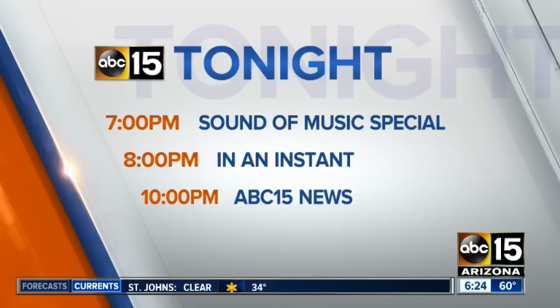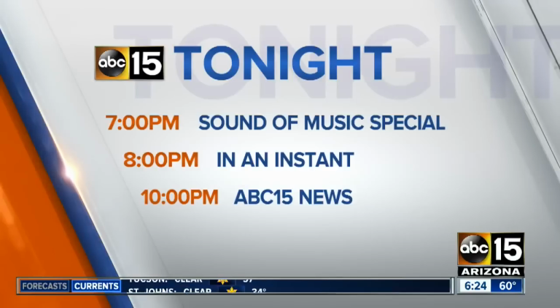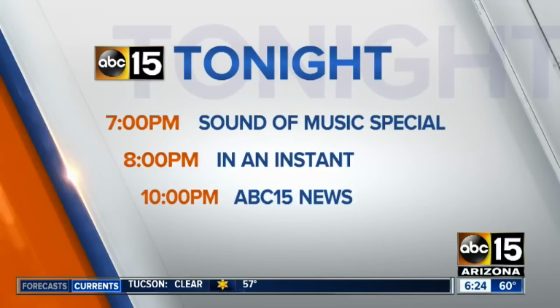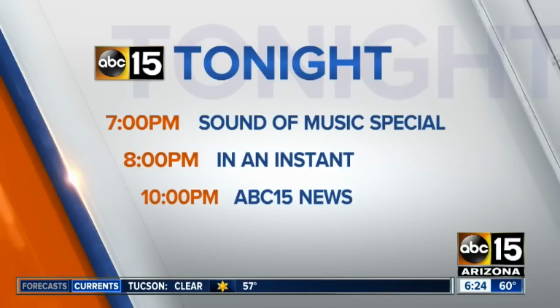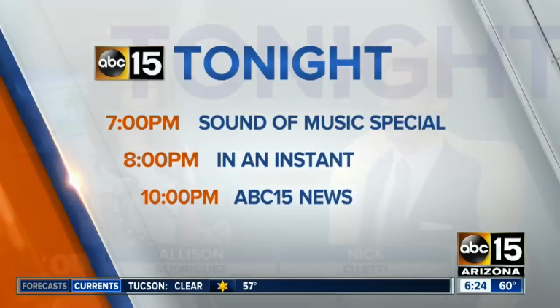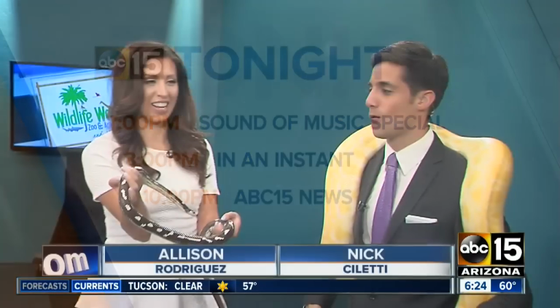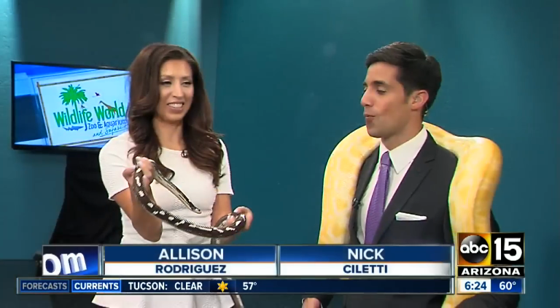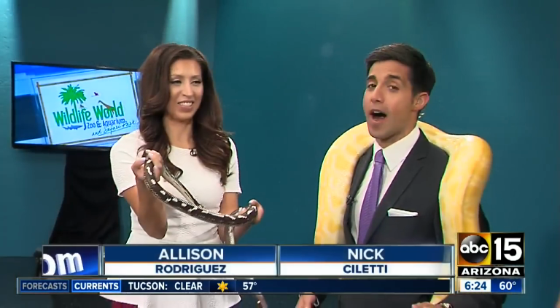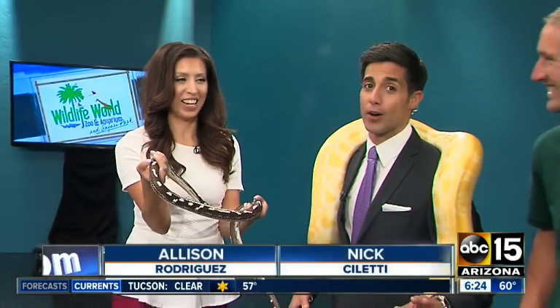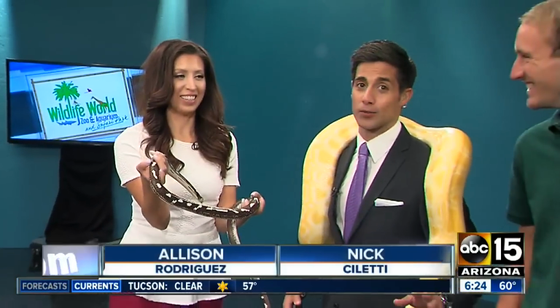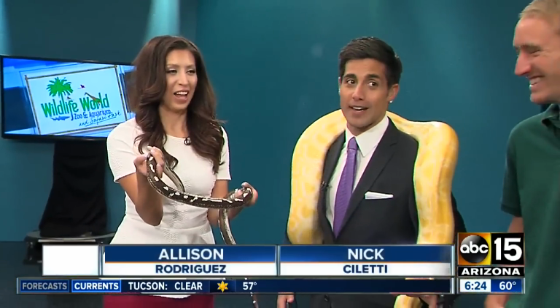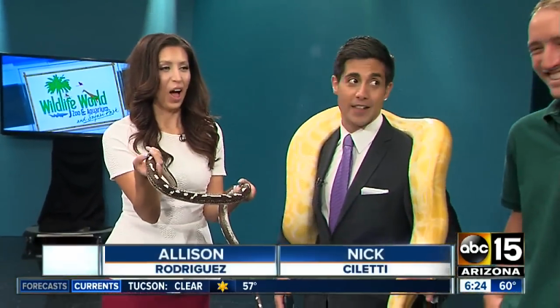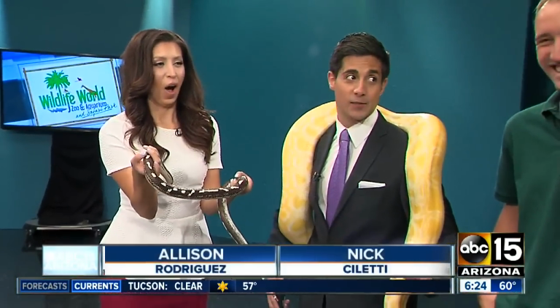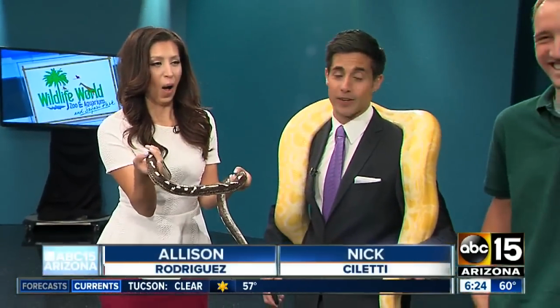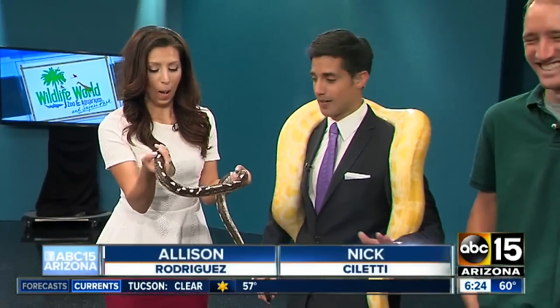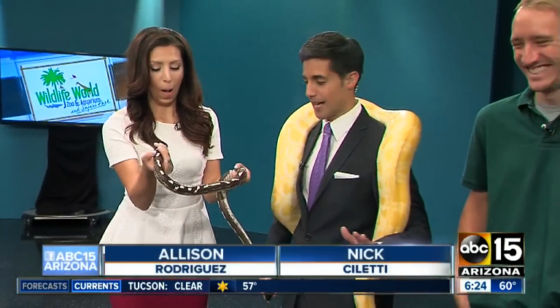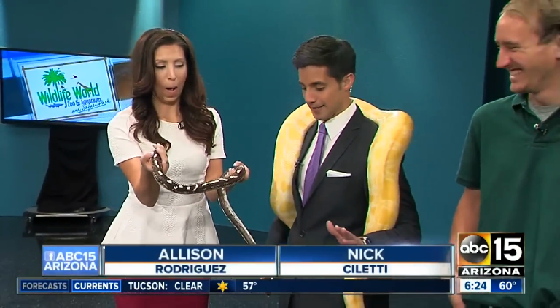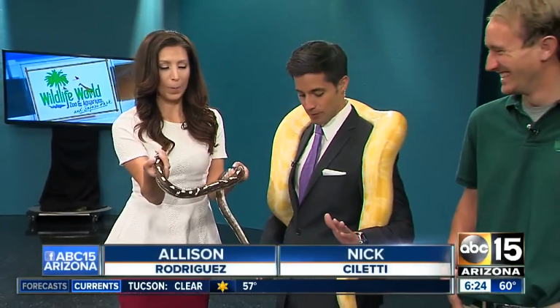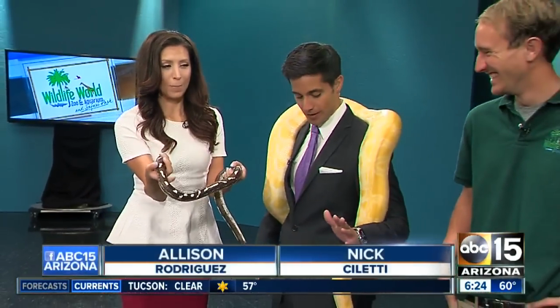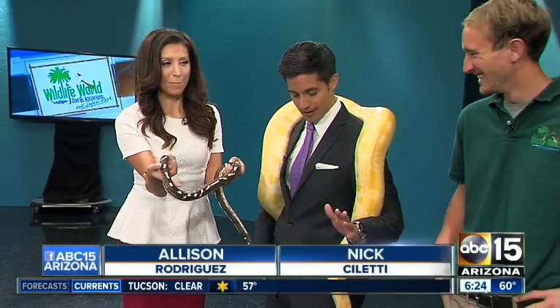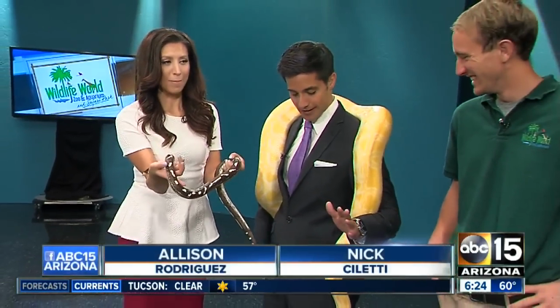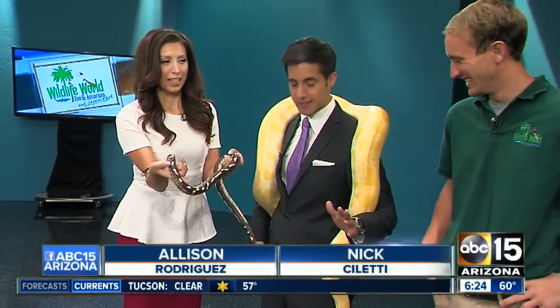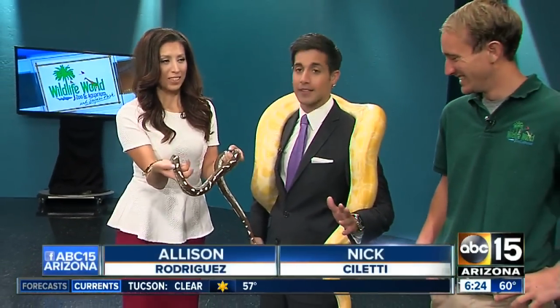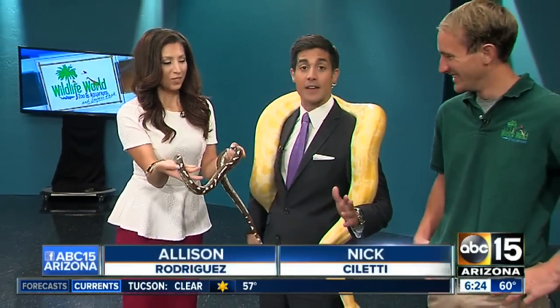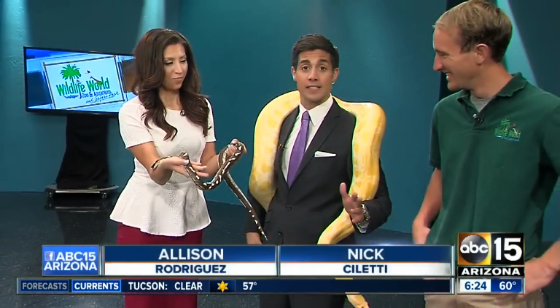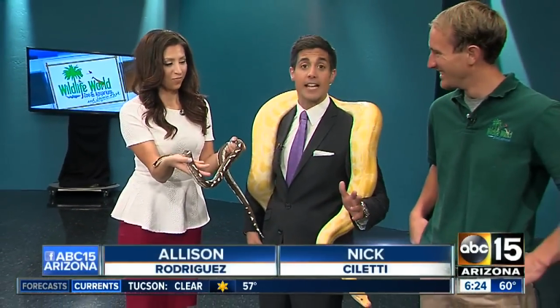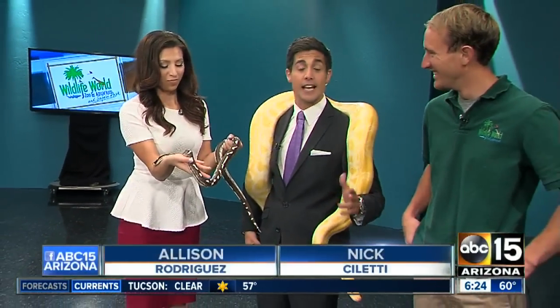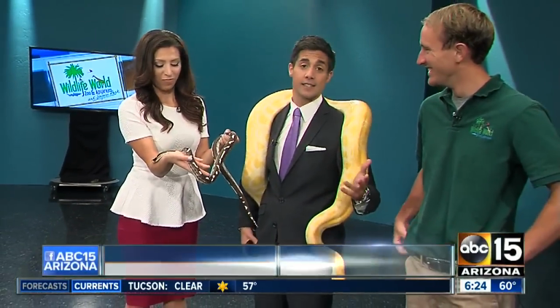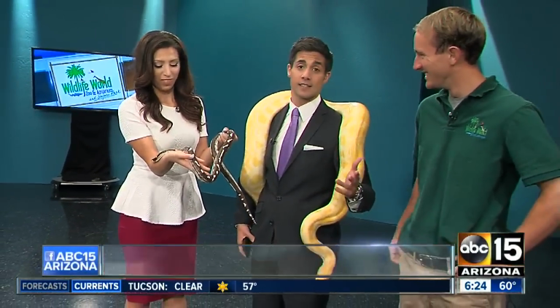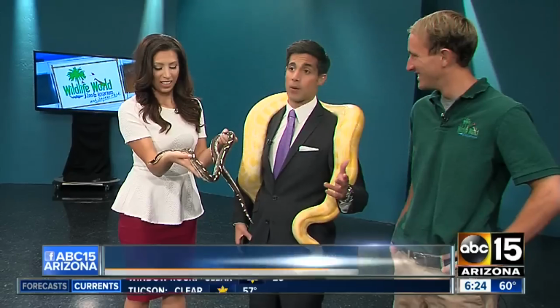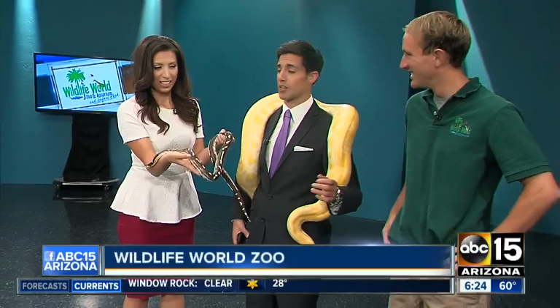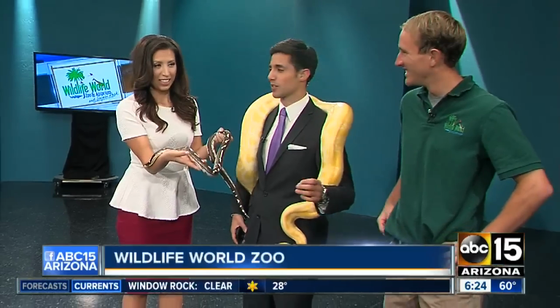So we're going a little wild right now this morning. I'm wearing a live snake. This is a boa constrictor.